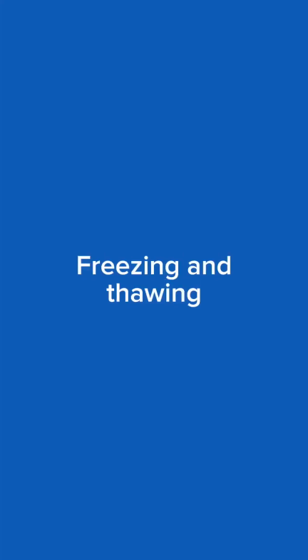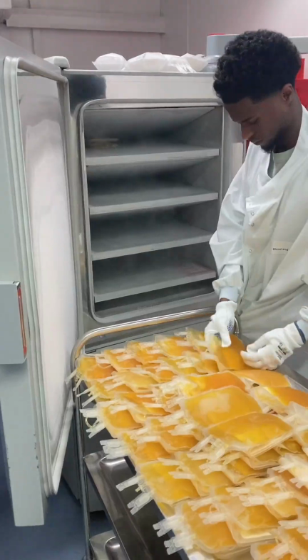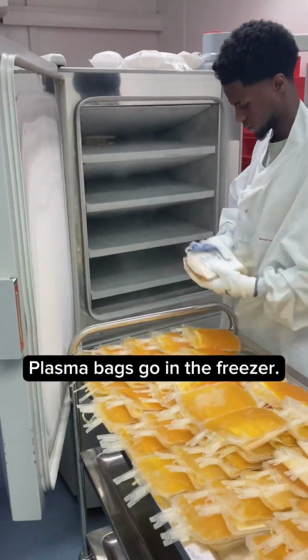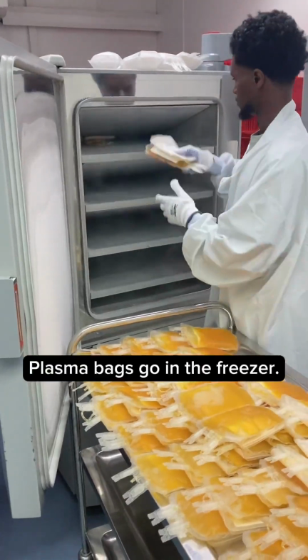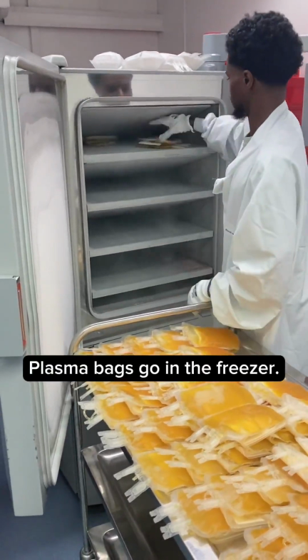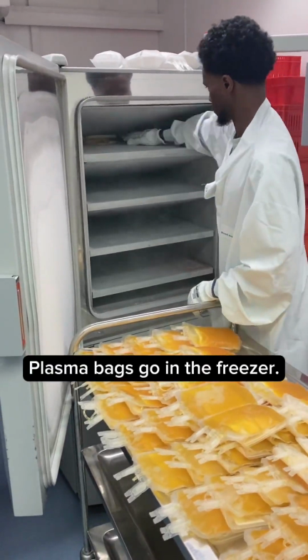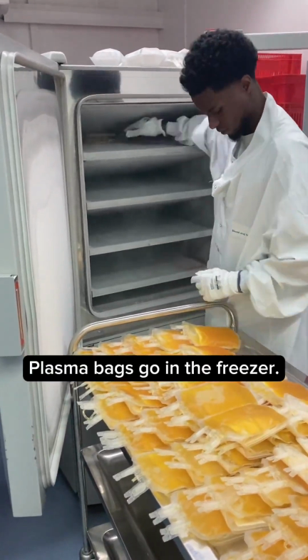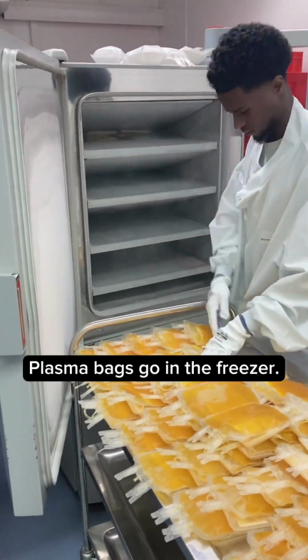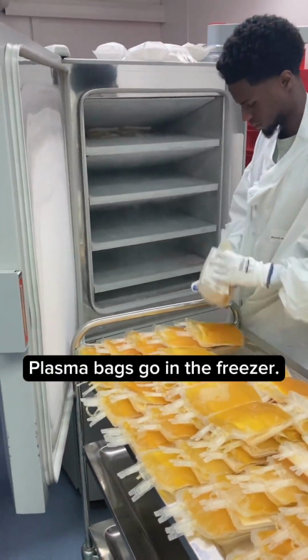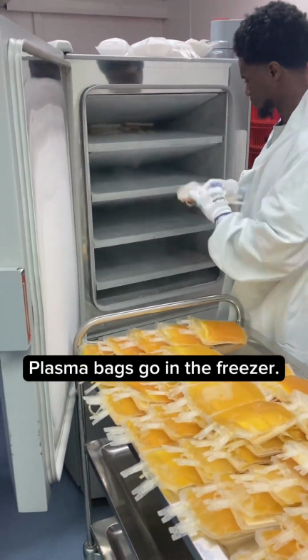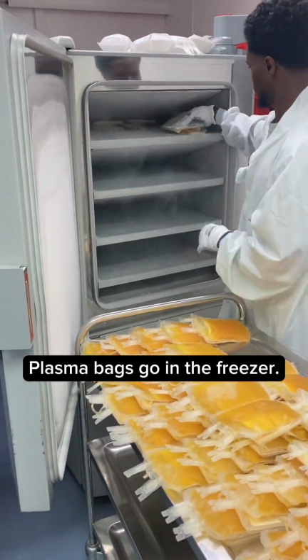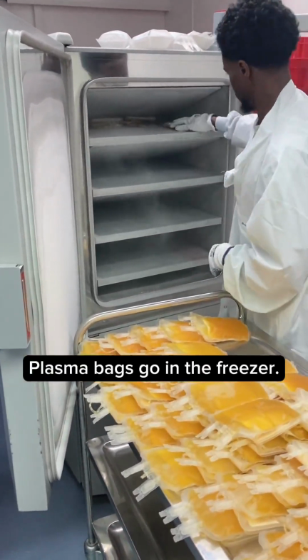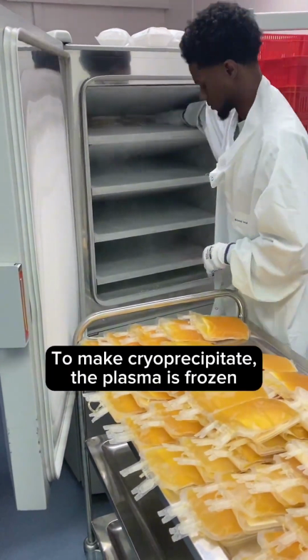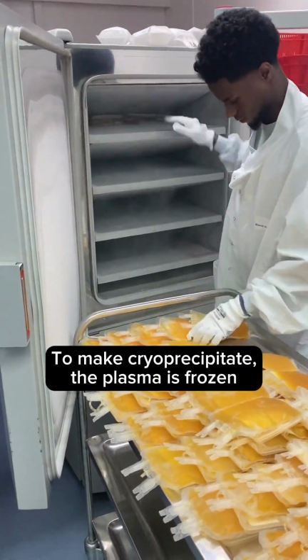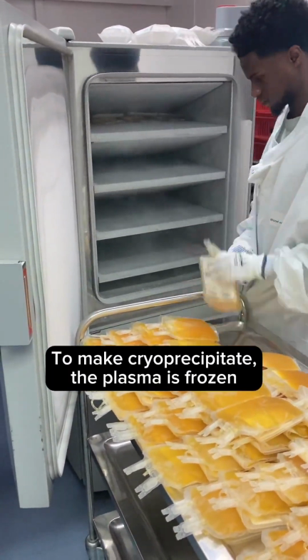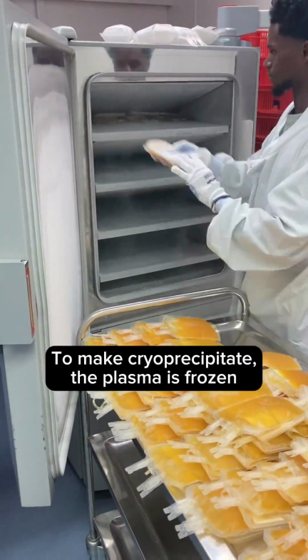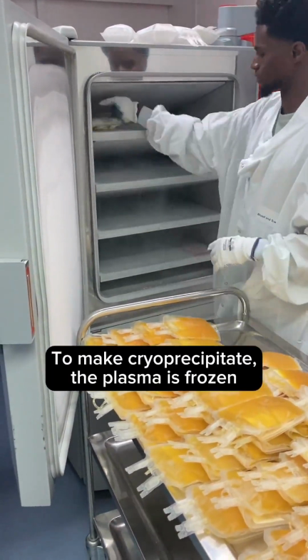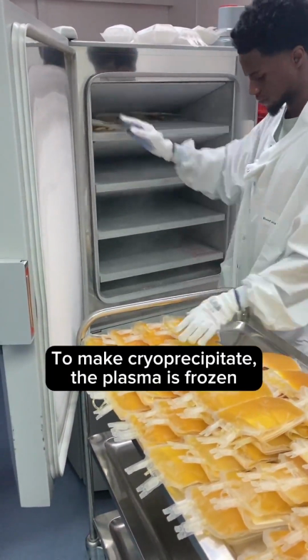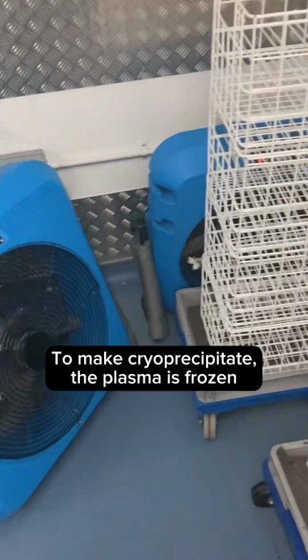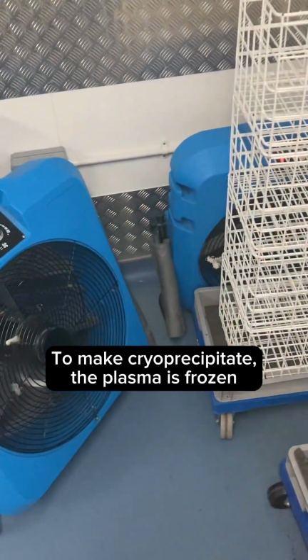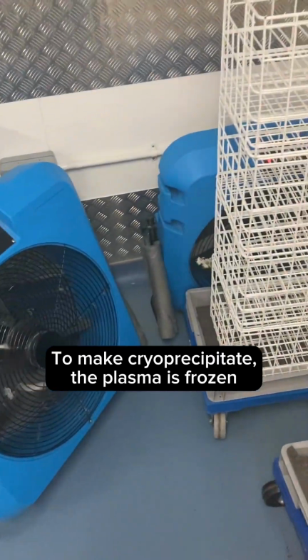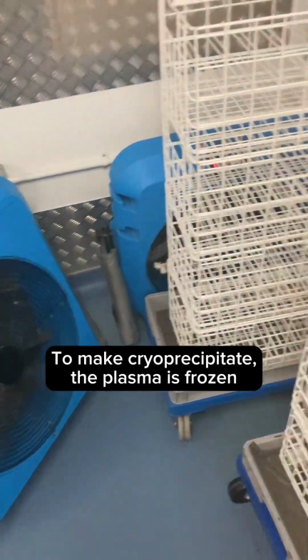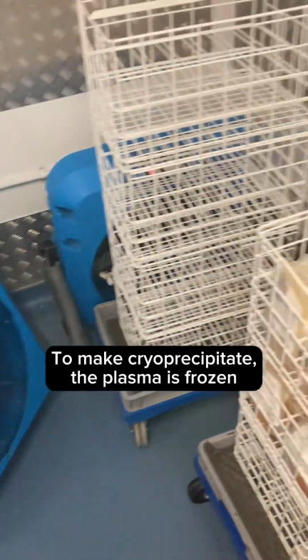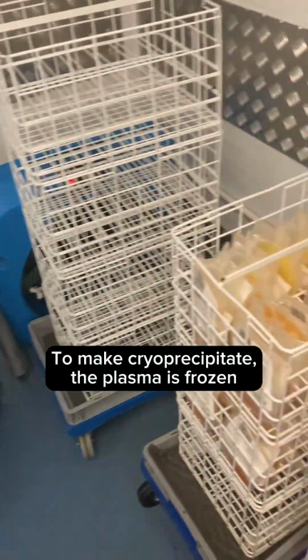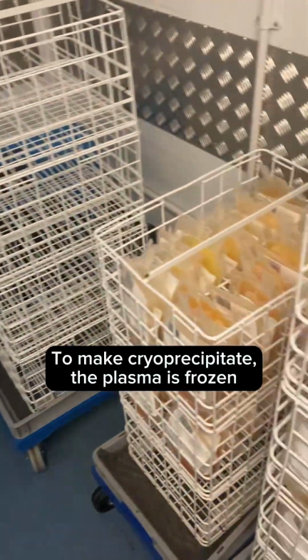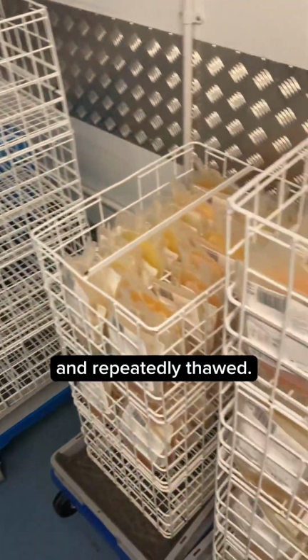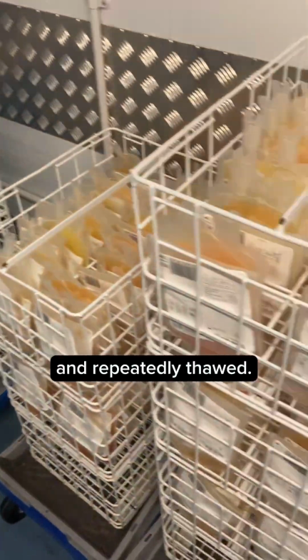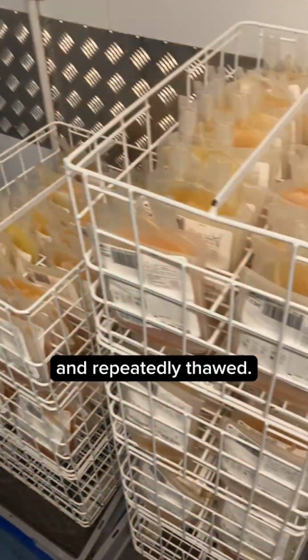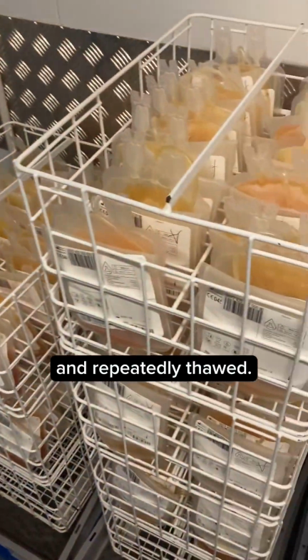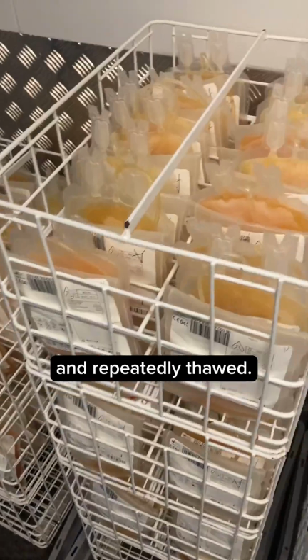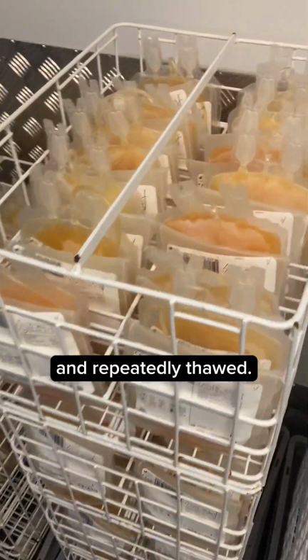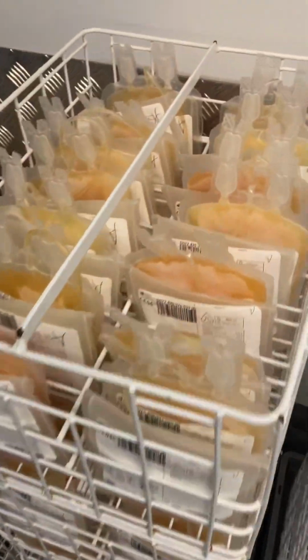Plasma bags go in the freezer. To make cryoprecipitate, the plasma is frozen and repeatedly thawed.